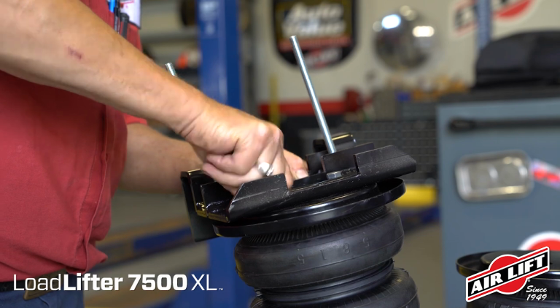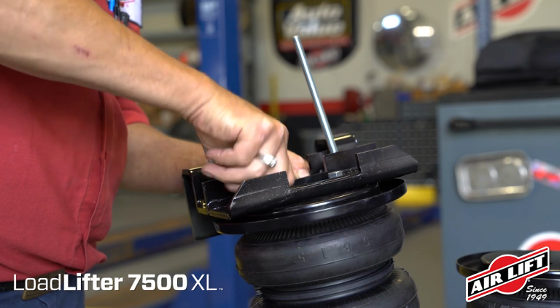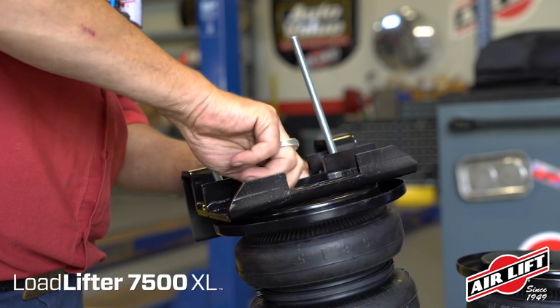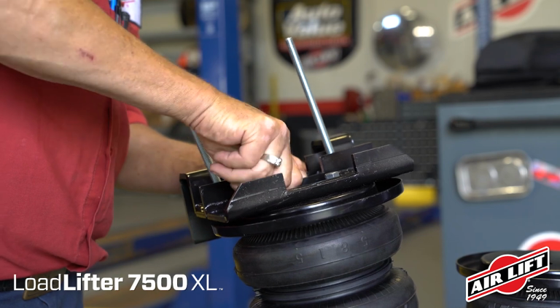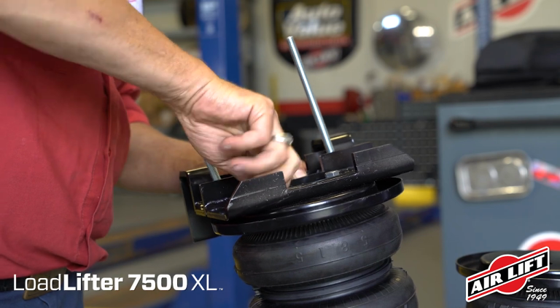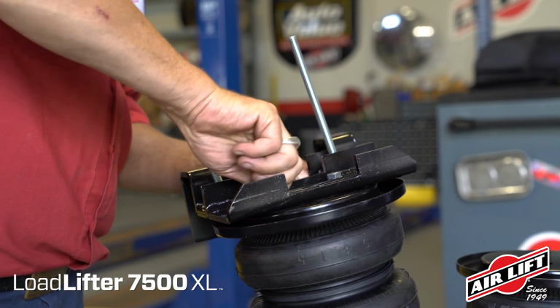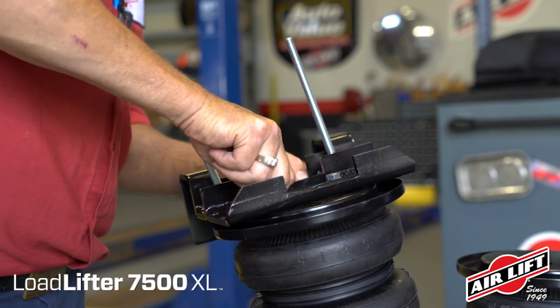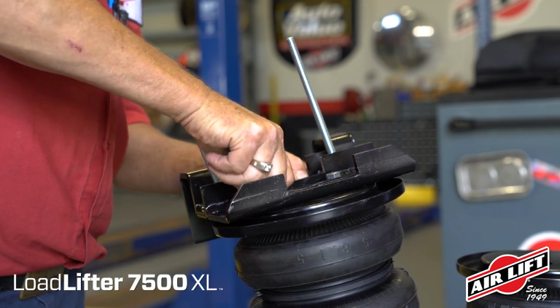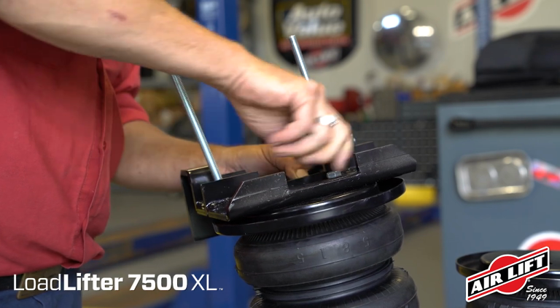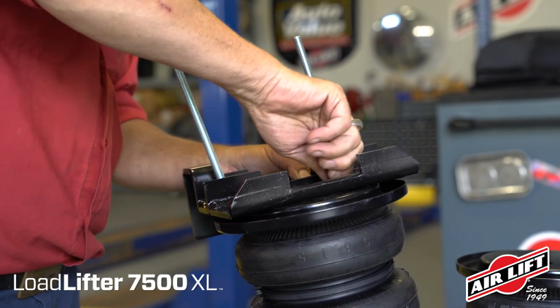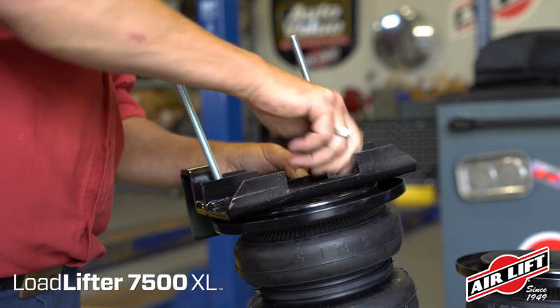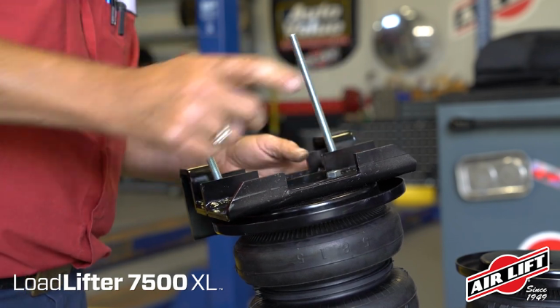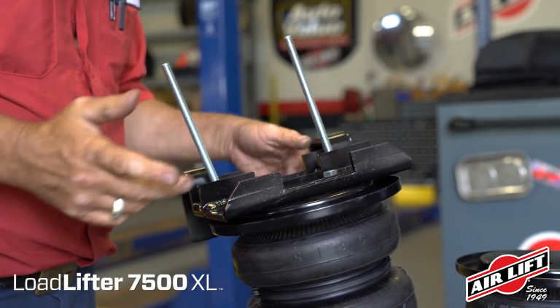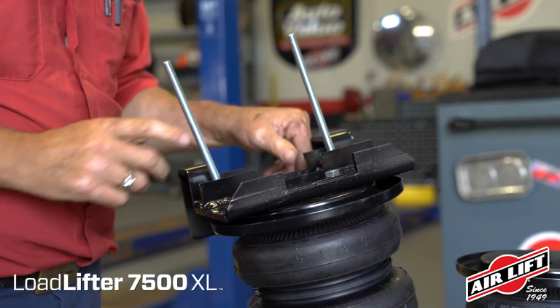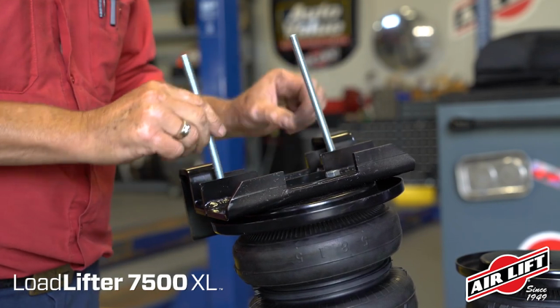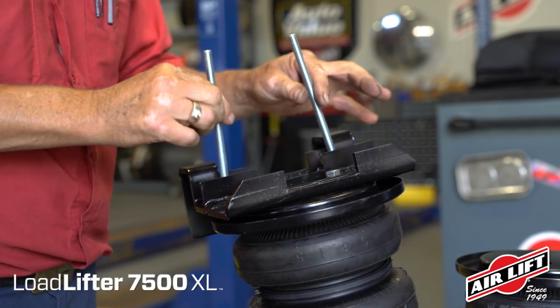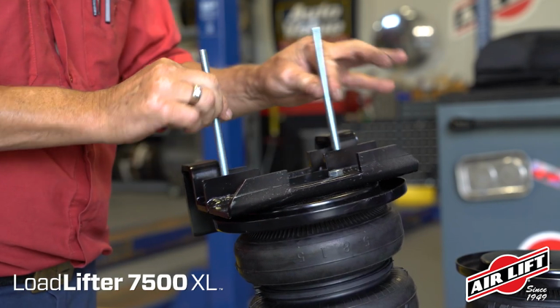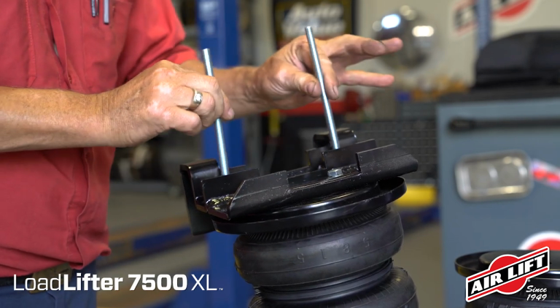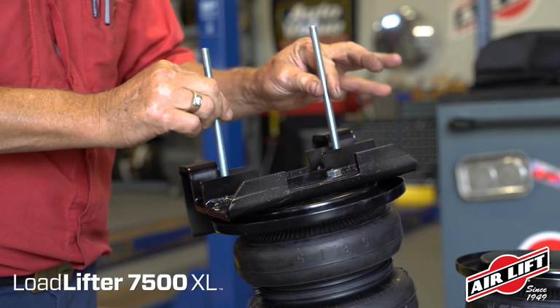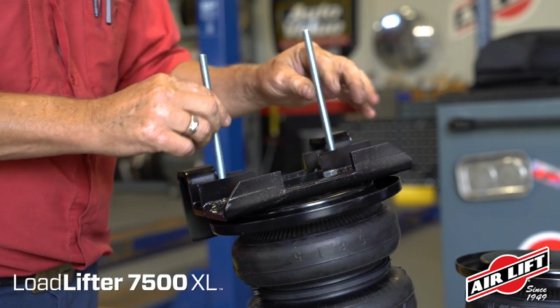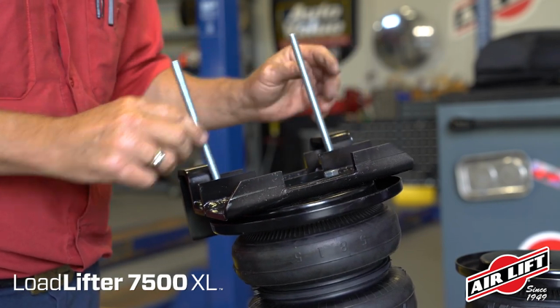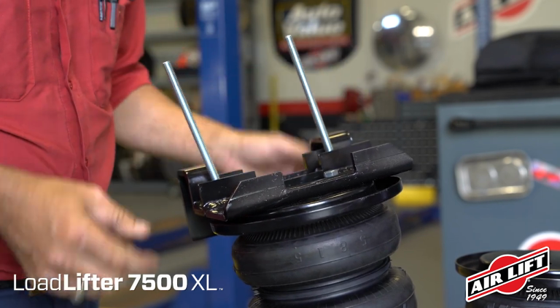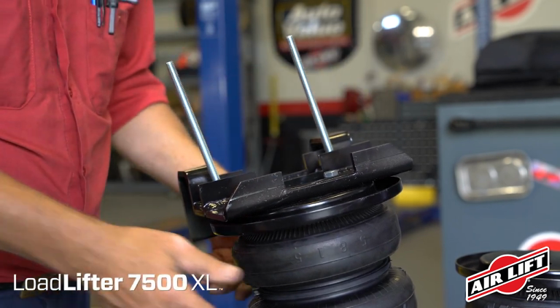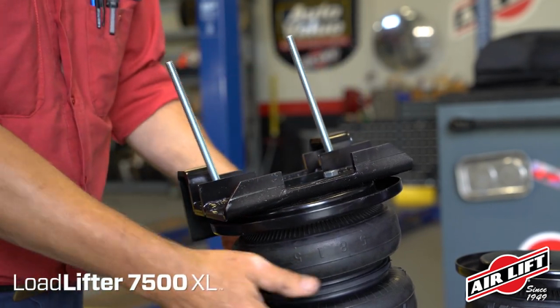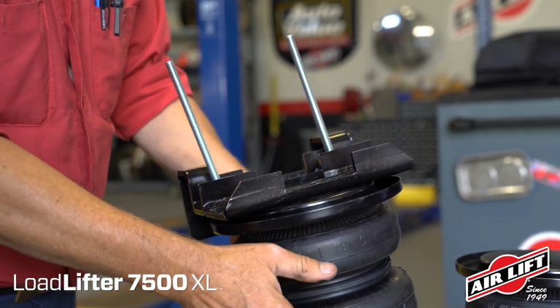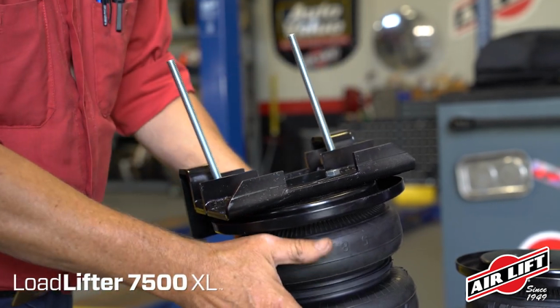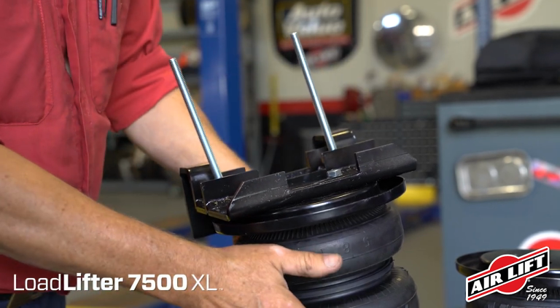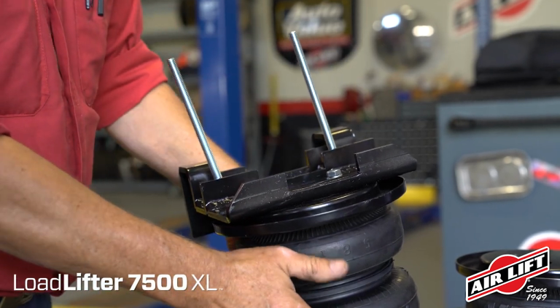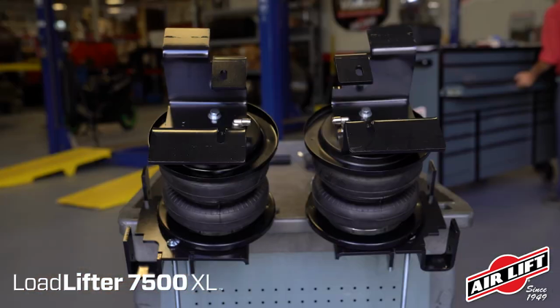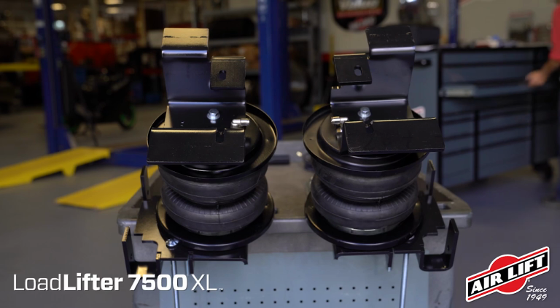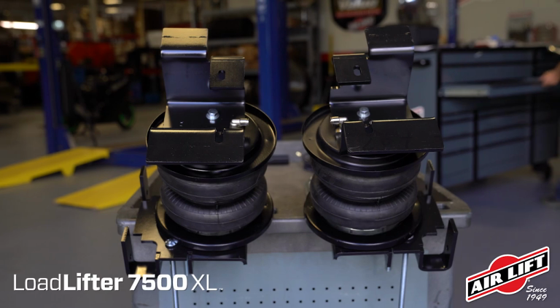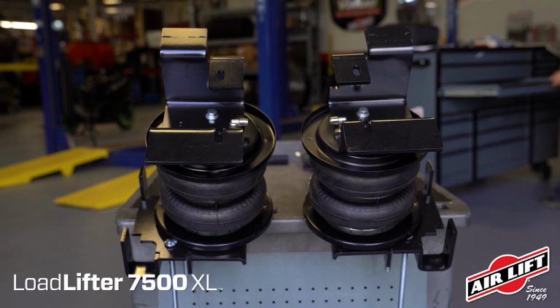Attach with hex head cap screws, lock washers, and flat washers. Tighten to finger tight.